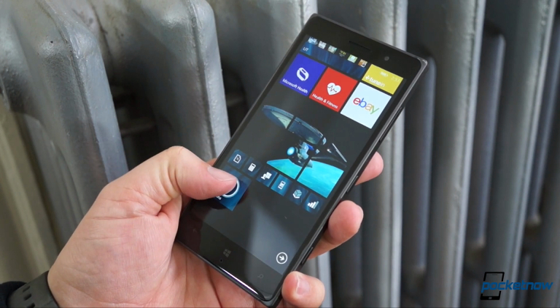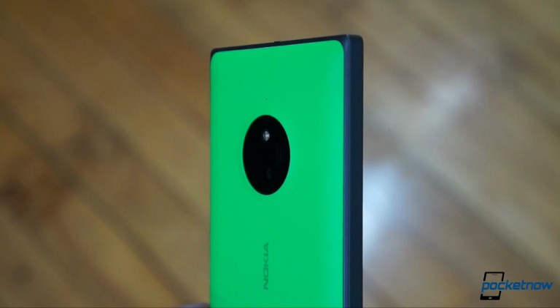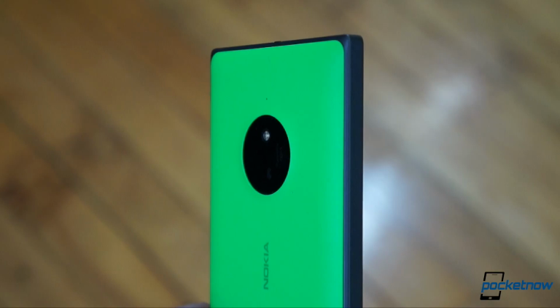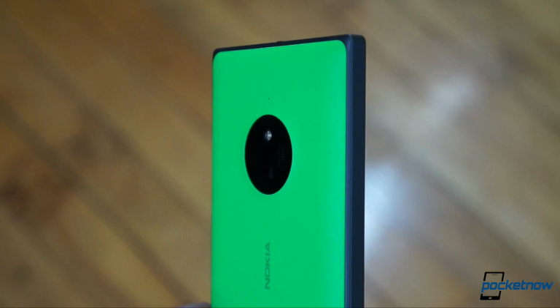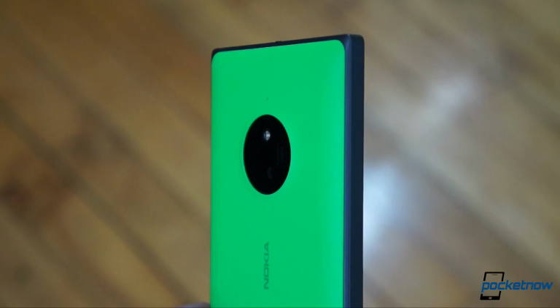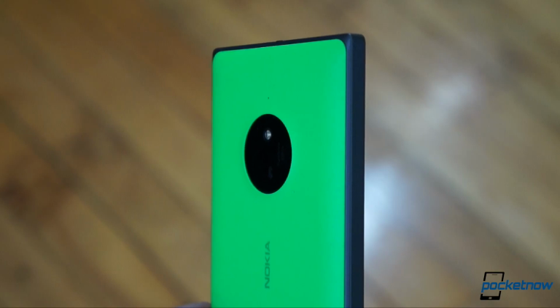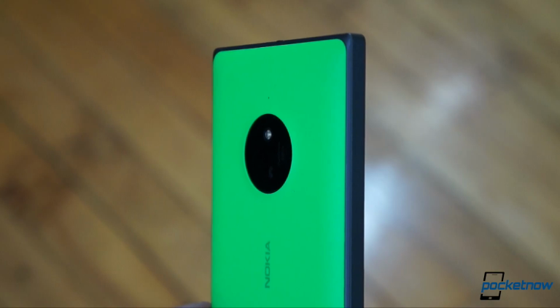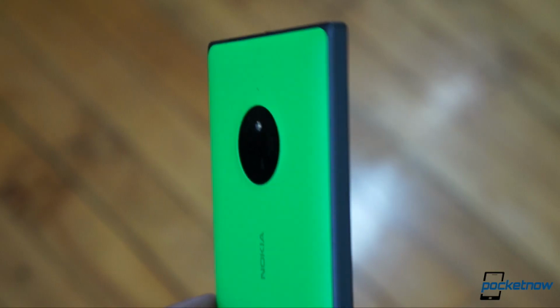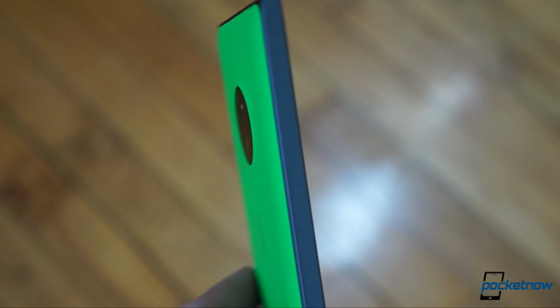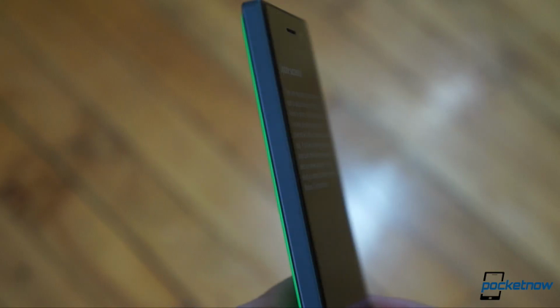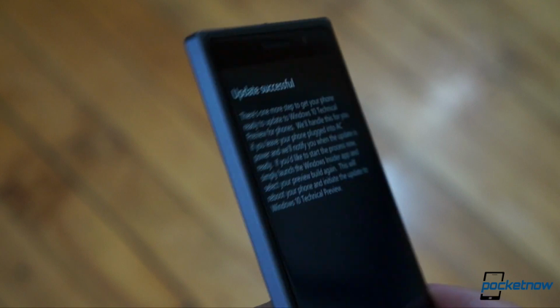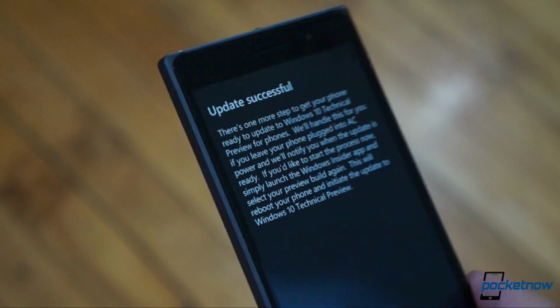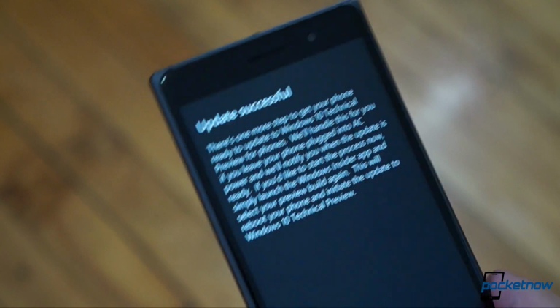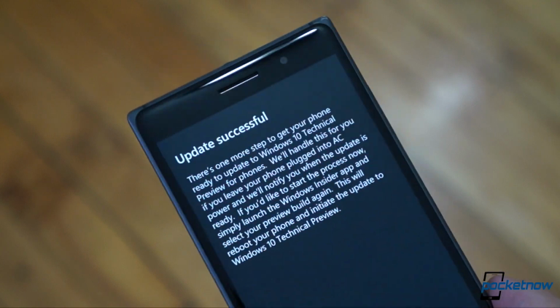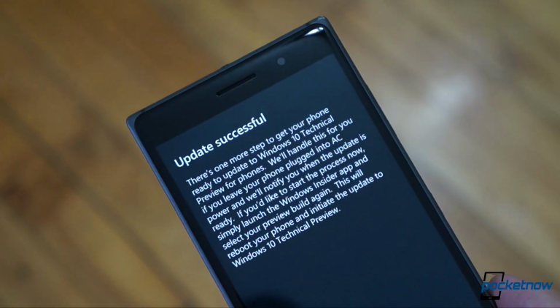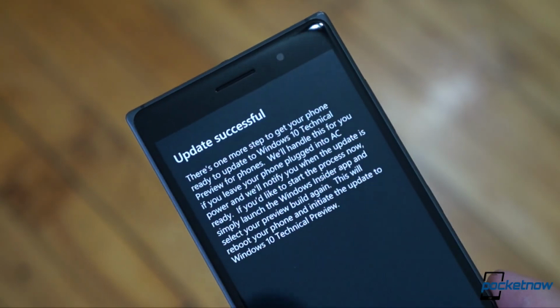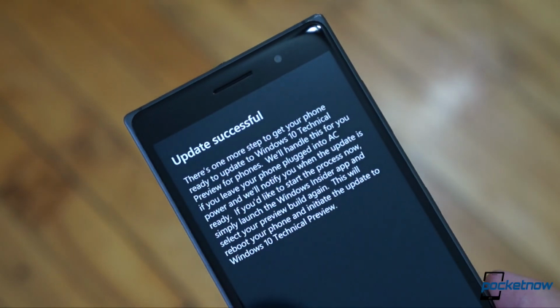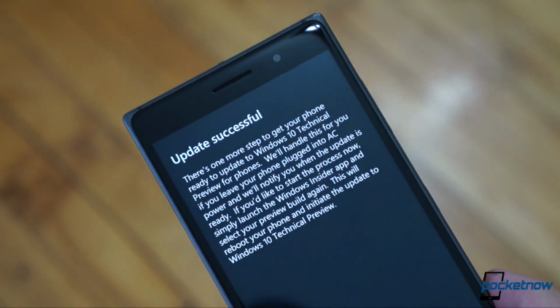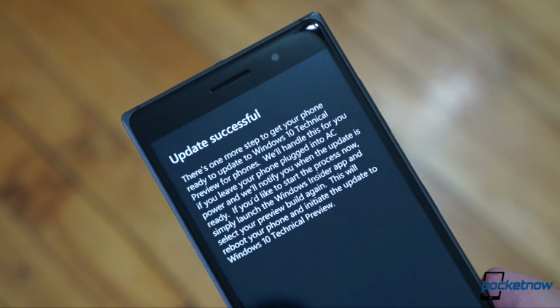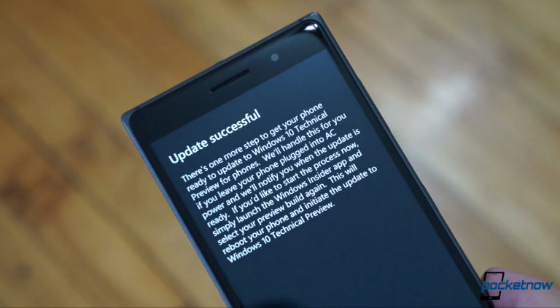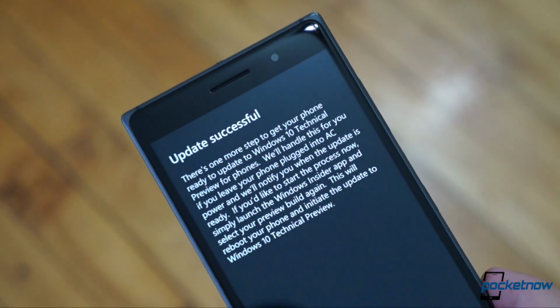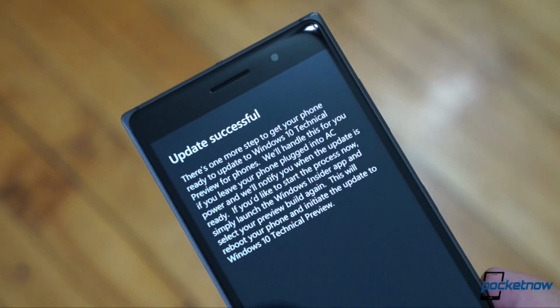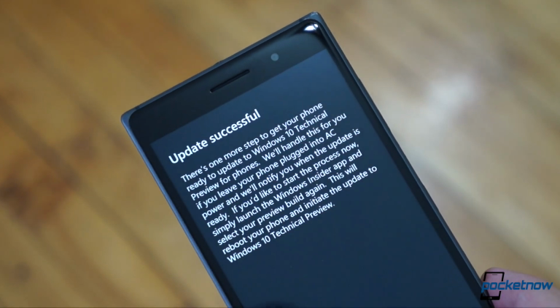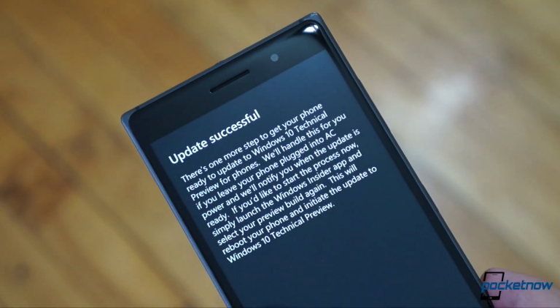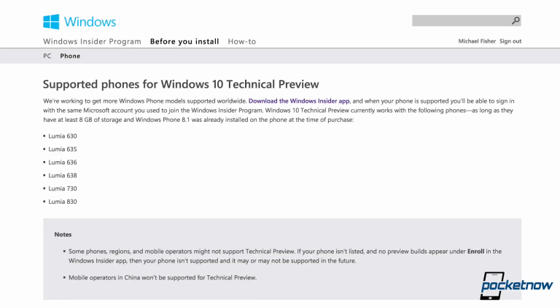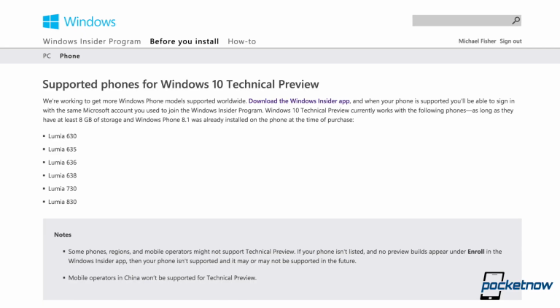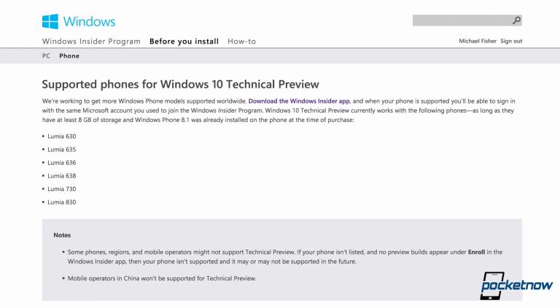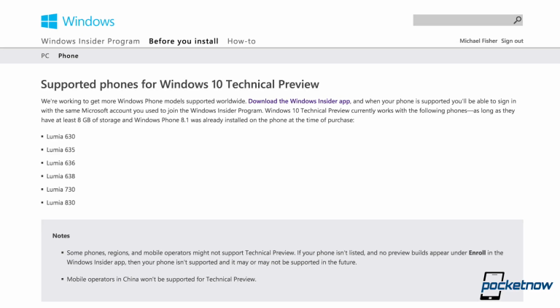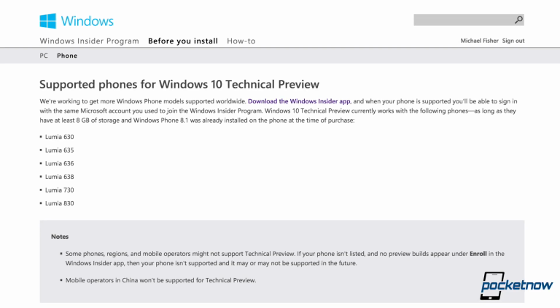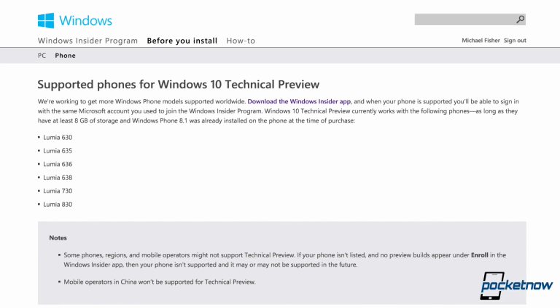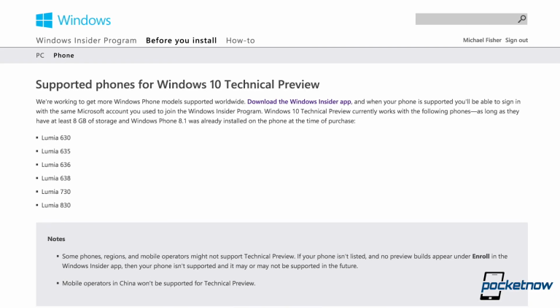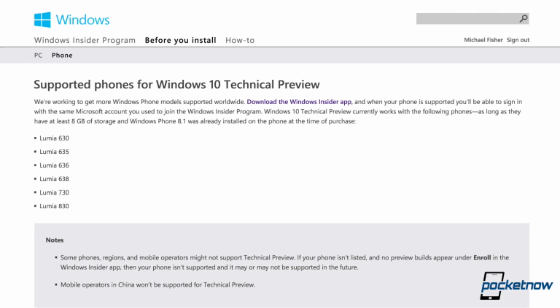For the record, I'm testing this preview release on a Lumia 830. For a list of supported devices, visit Microsoft at the link in the description below.